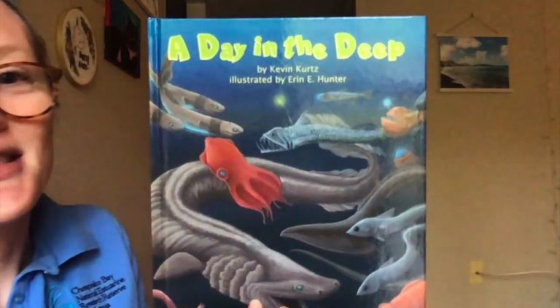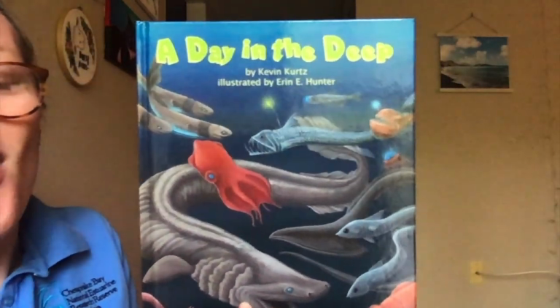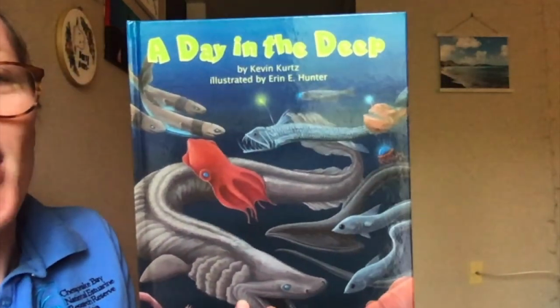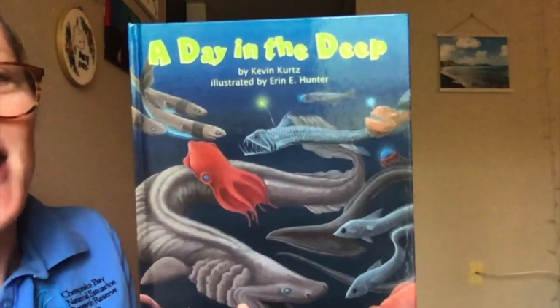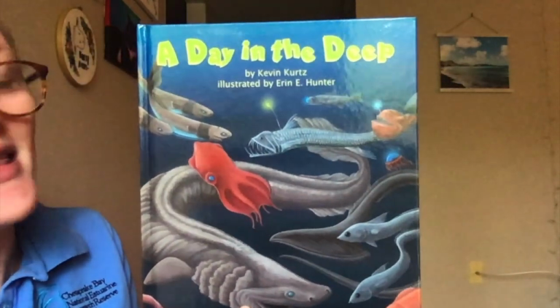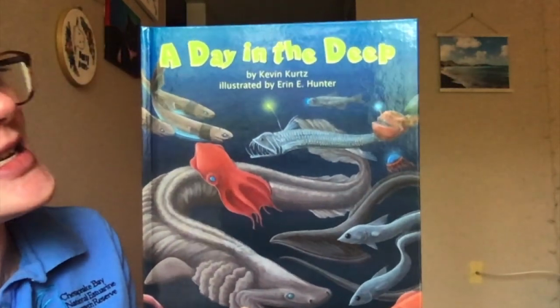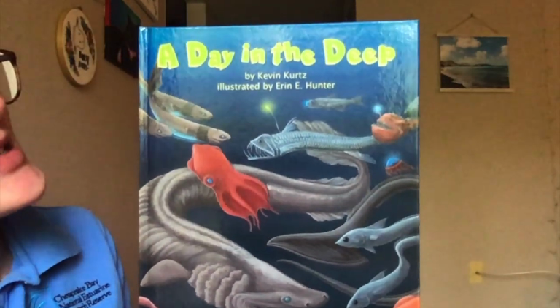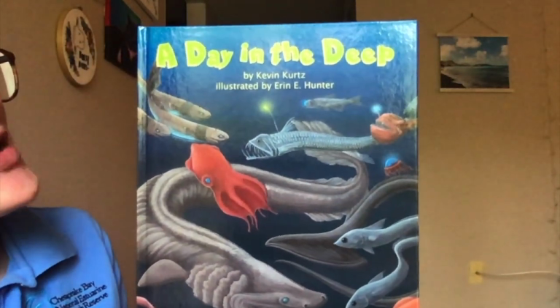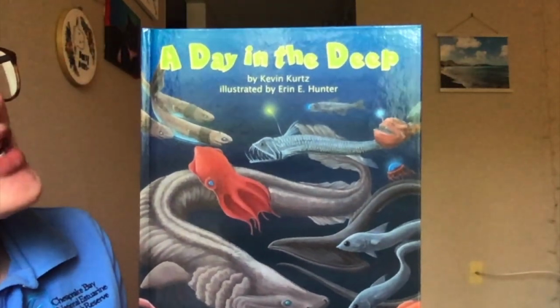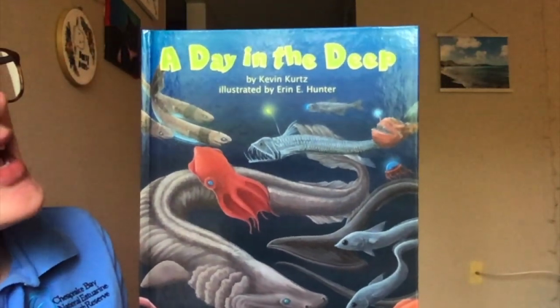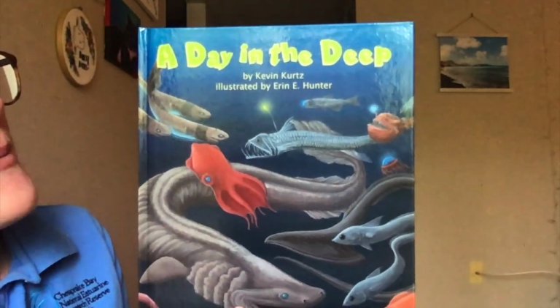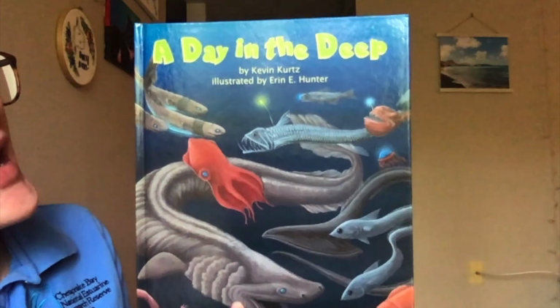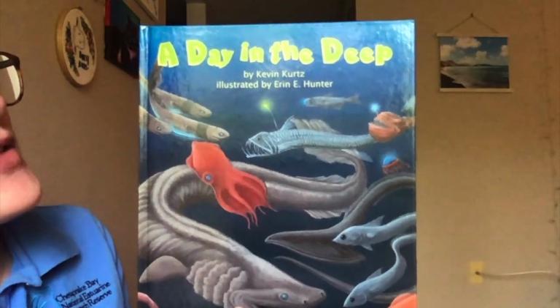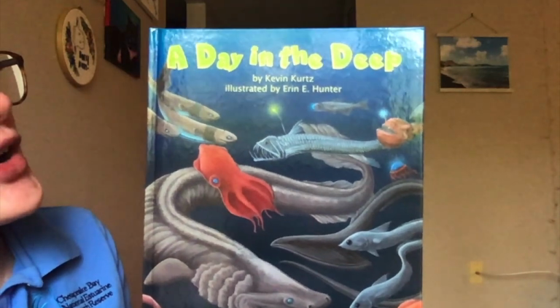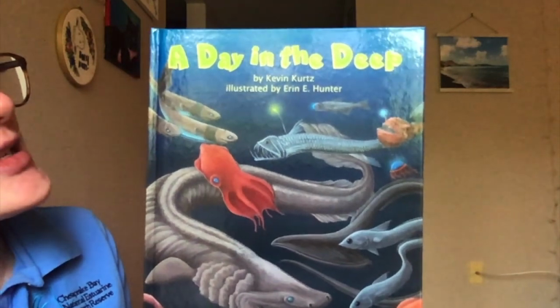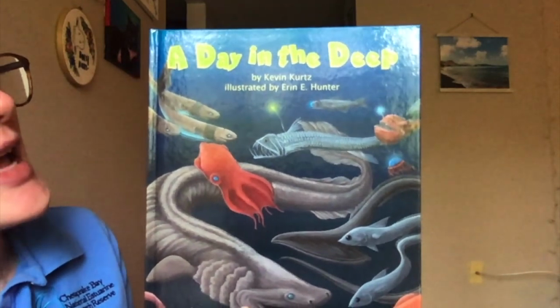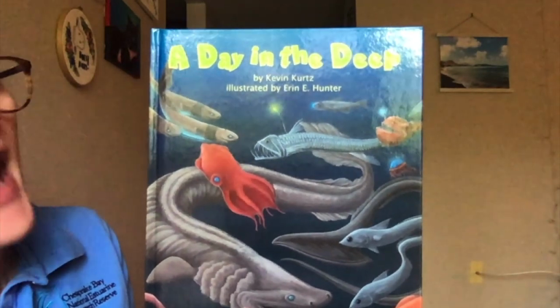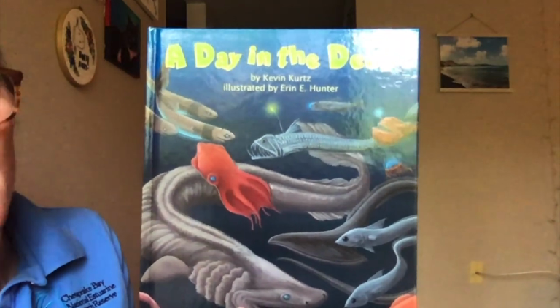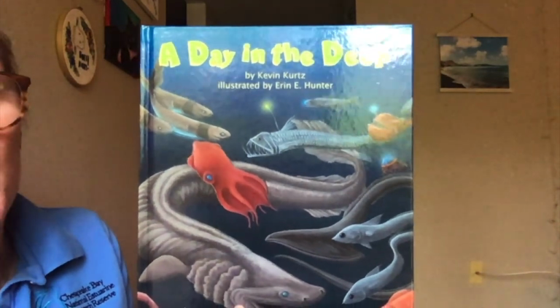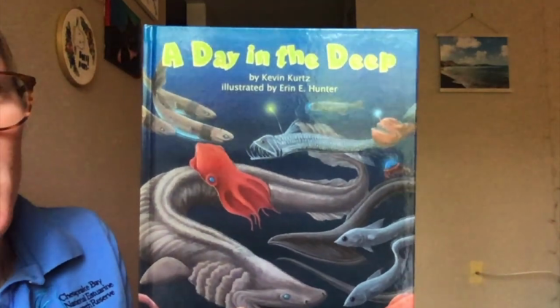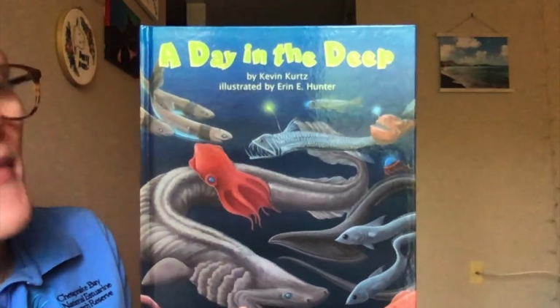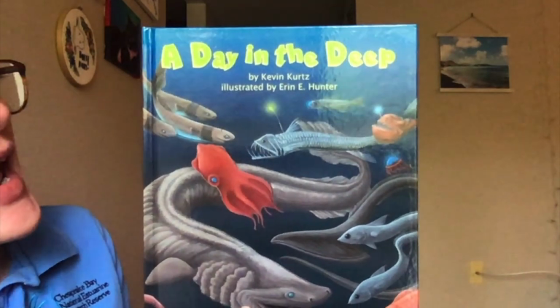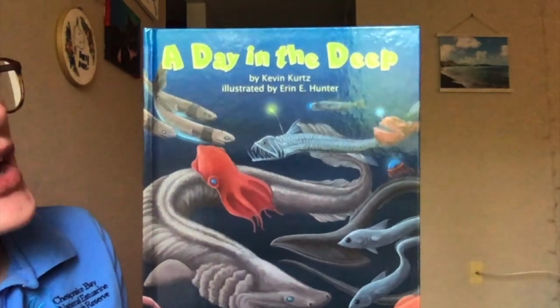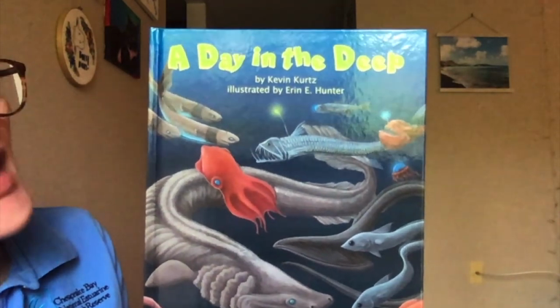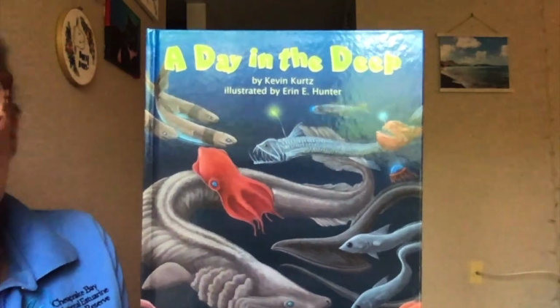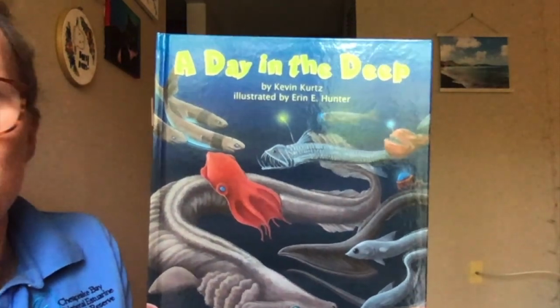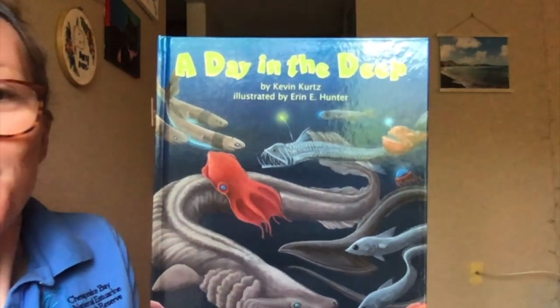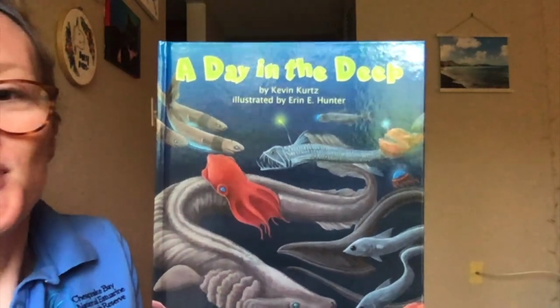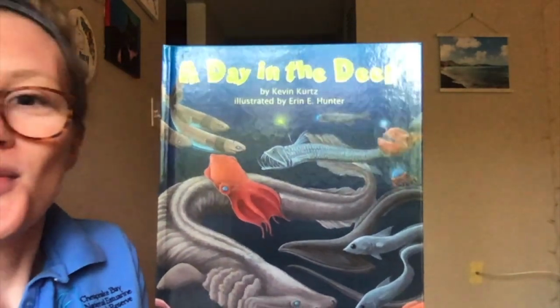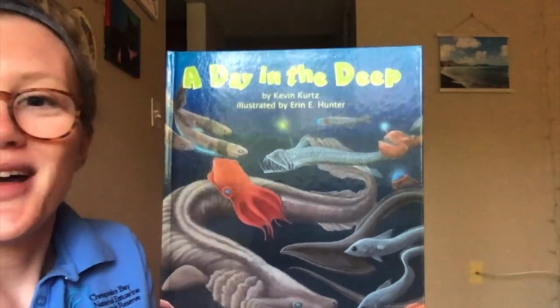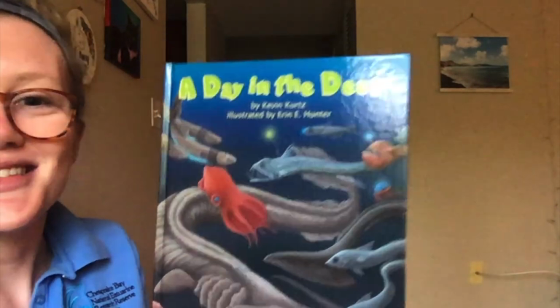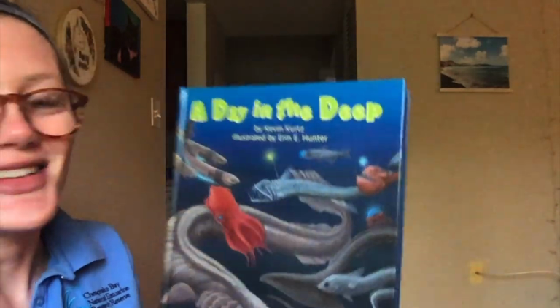Our story time today is called A Day in the Deep, by Kevin Kurtz and illustrated by Aaron Hunter. So we'll go ahead and get started.